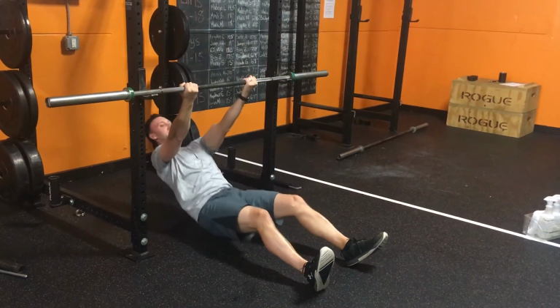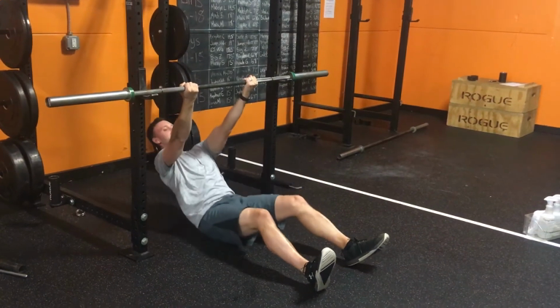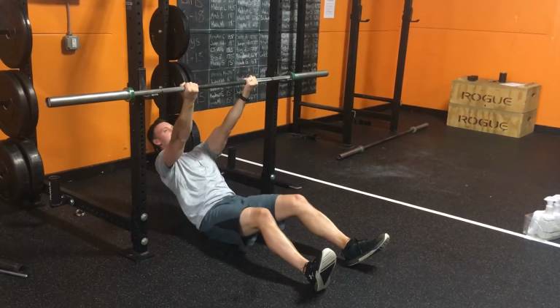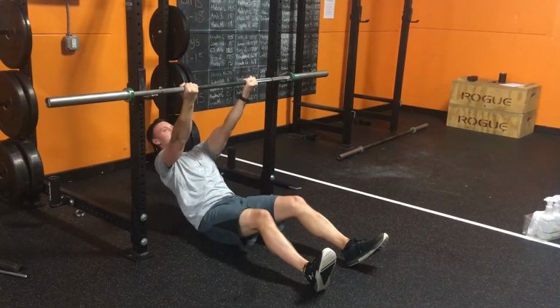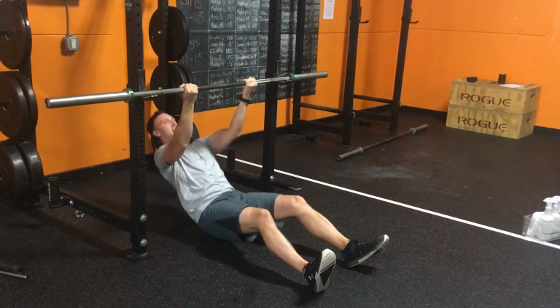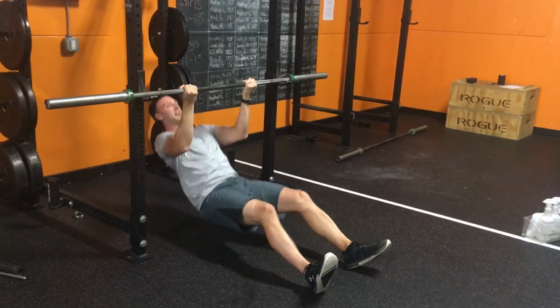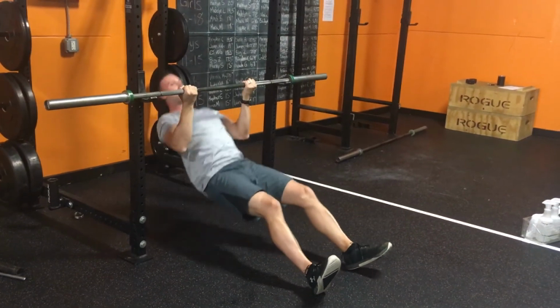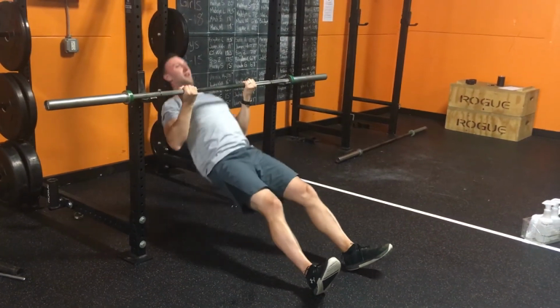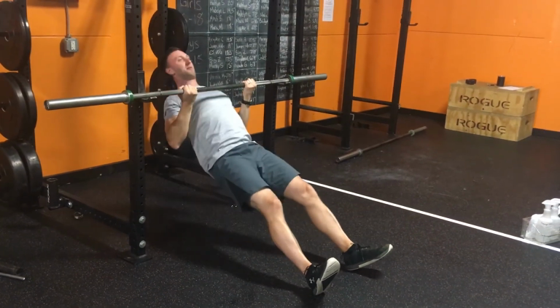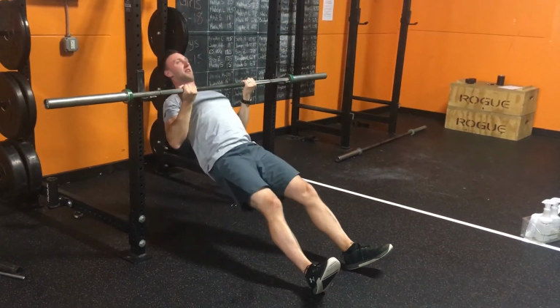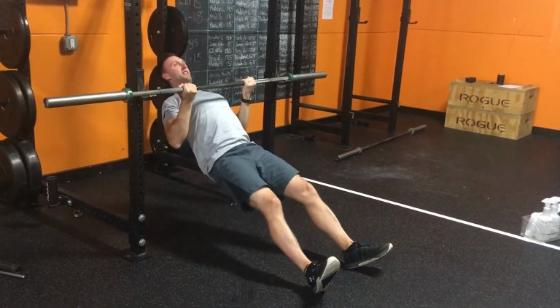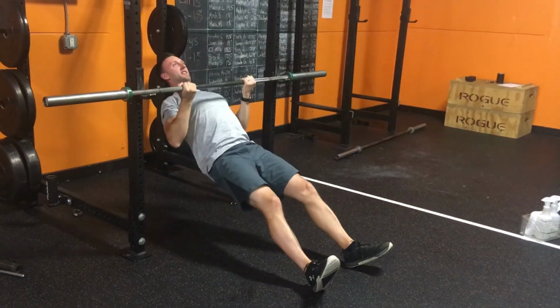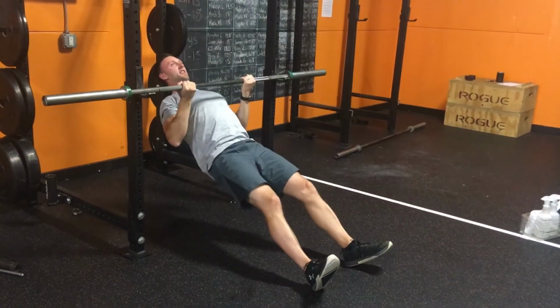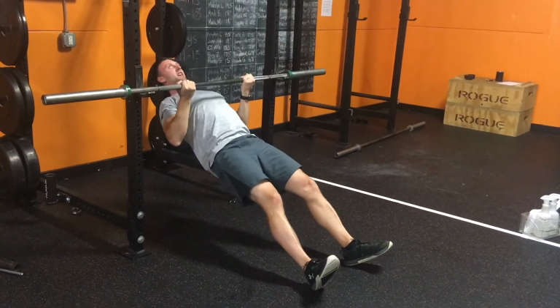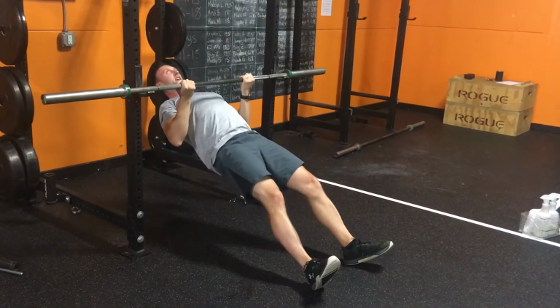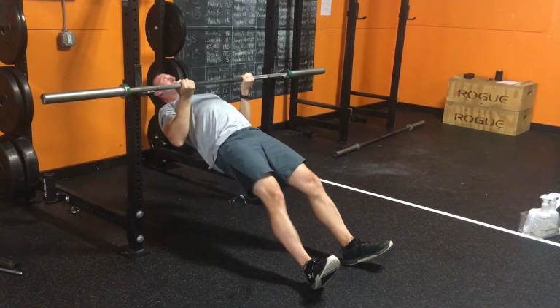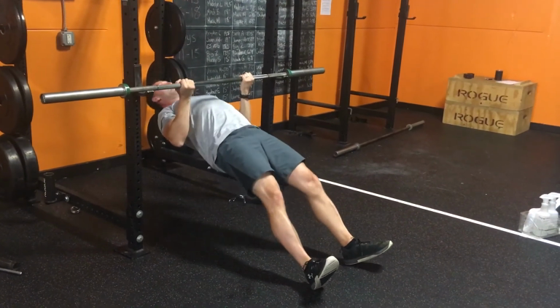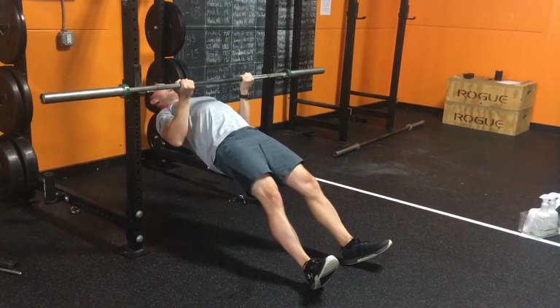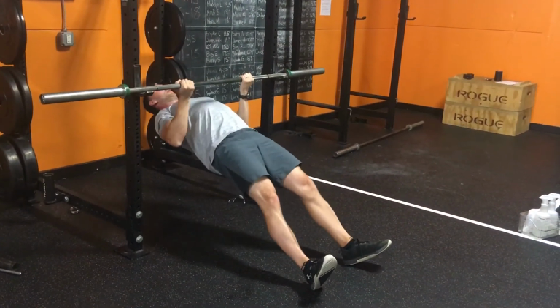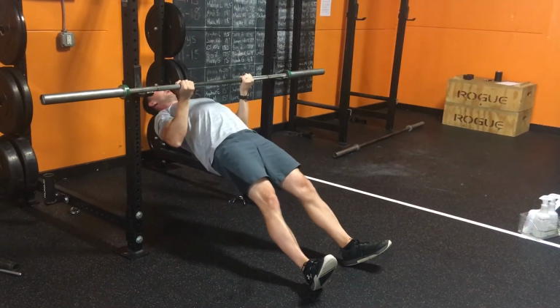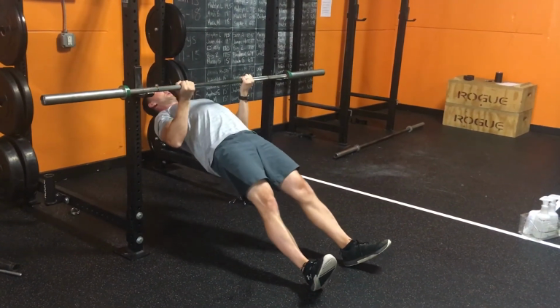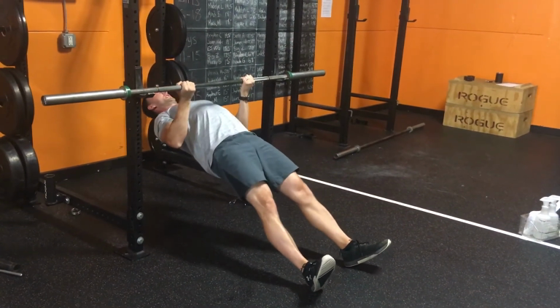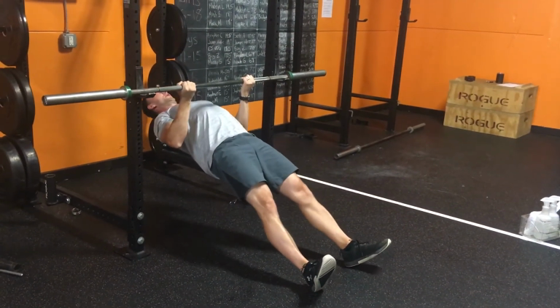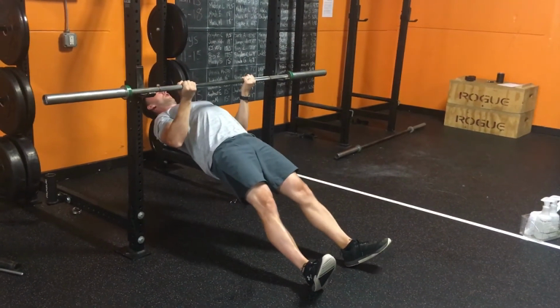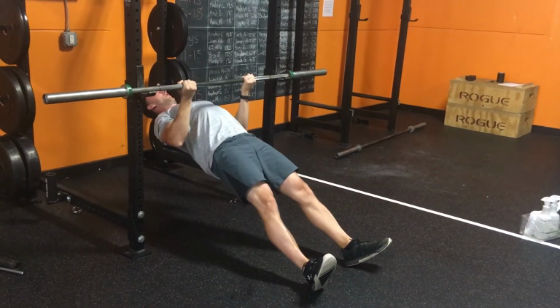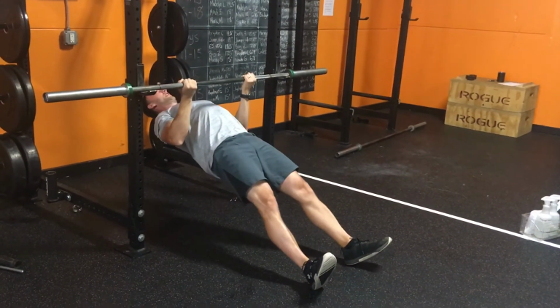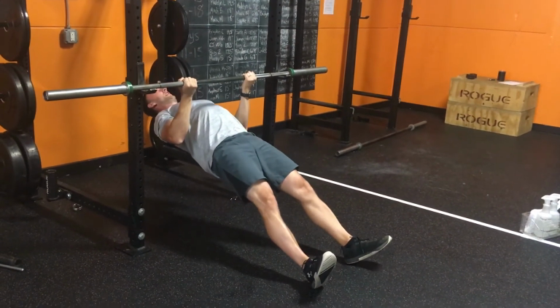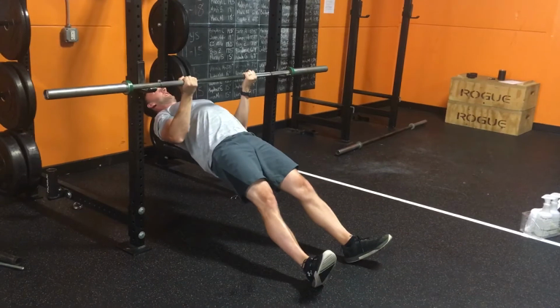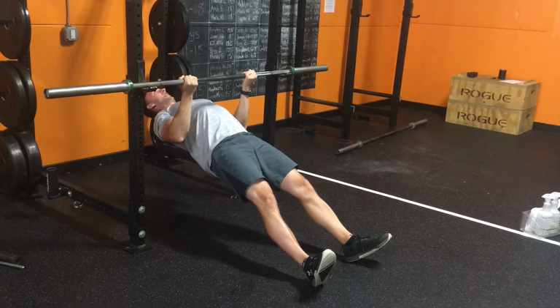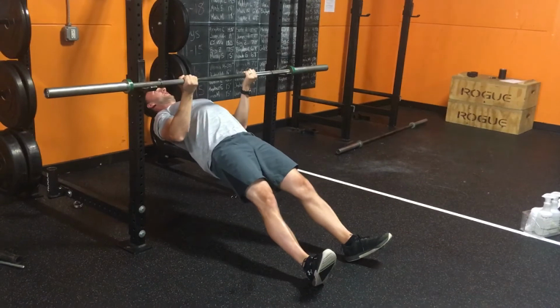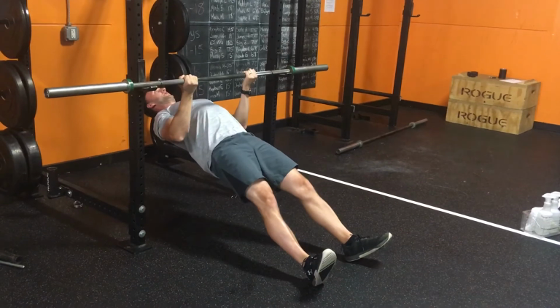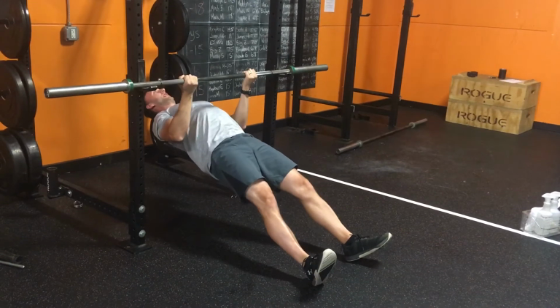Make sure you're not sagging your hips. Keep your glutes squeezed forward and legs straight.